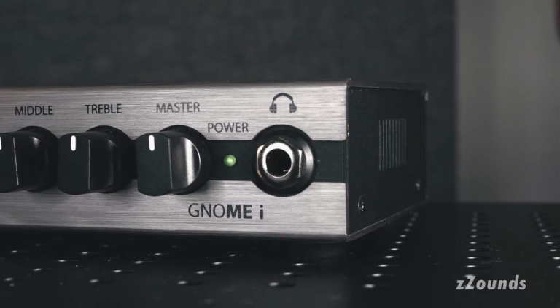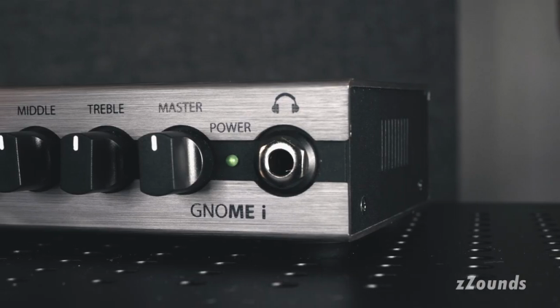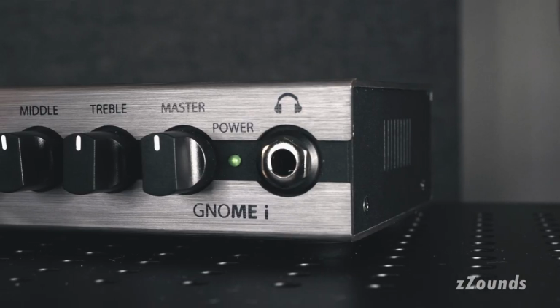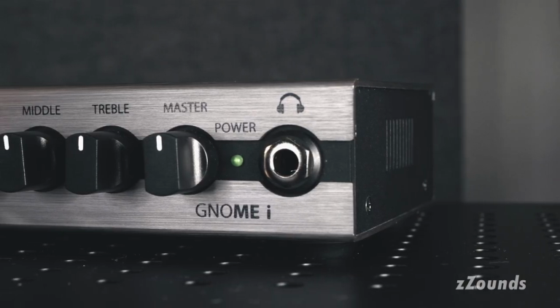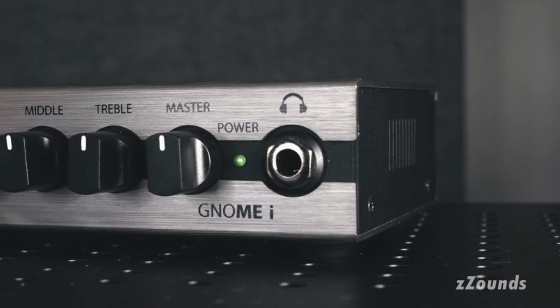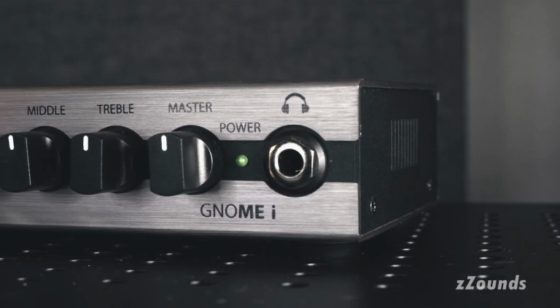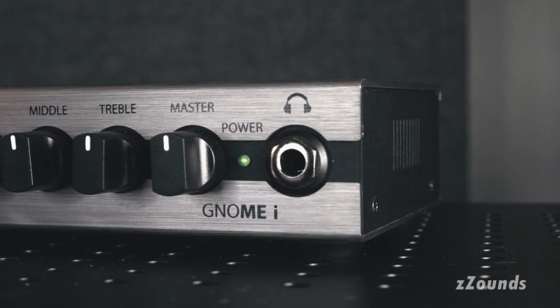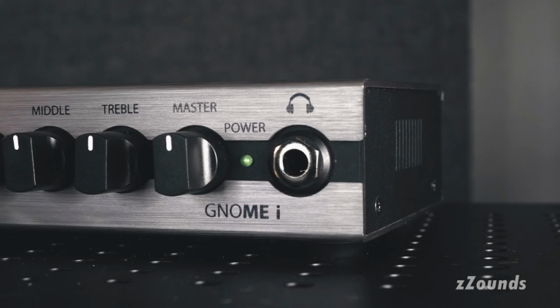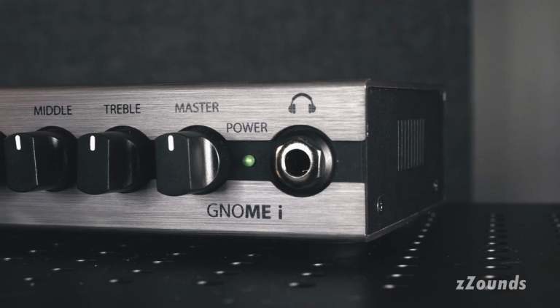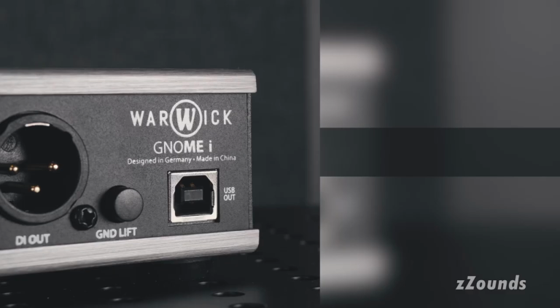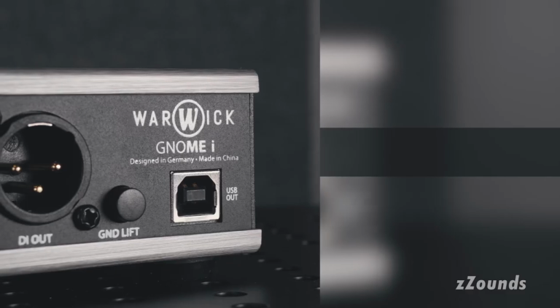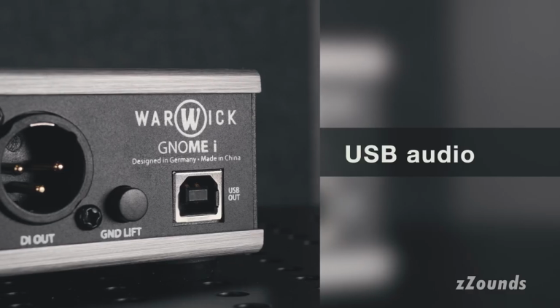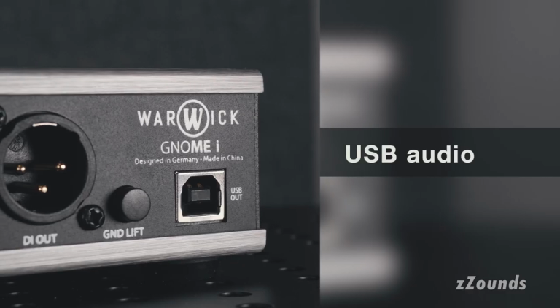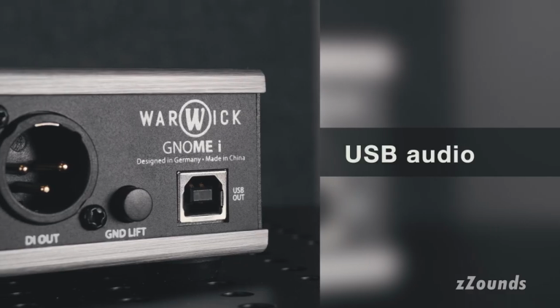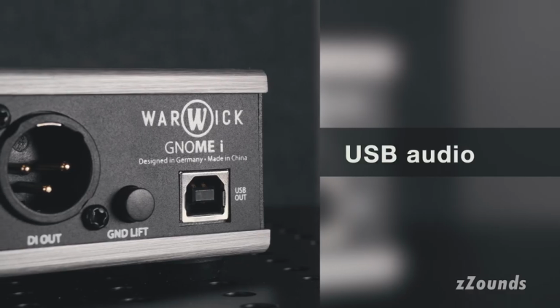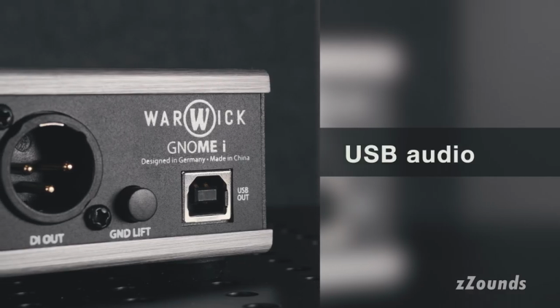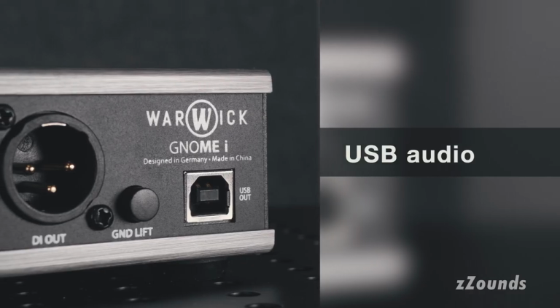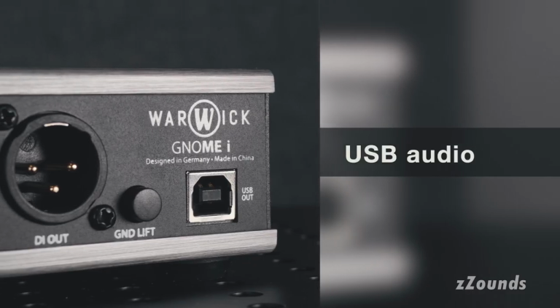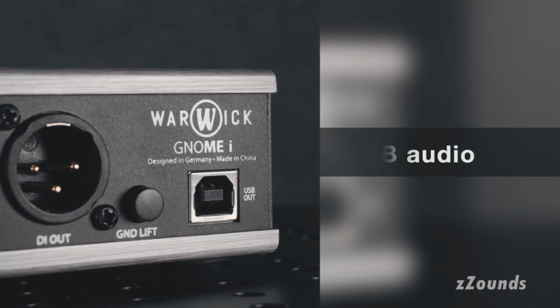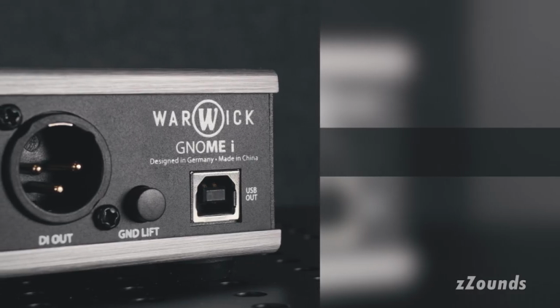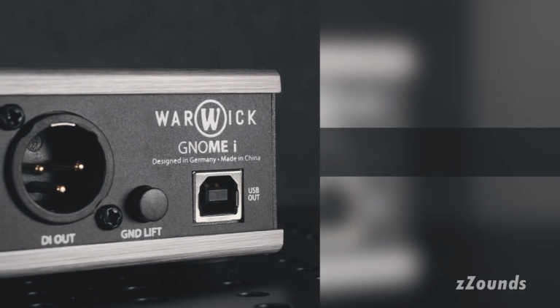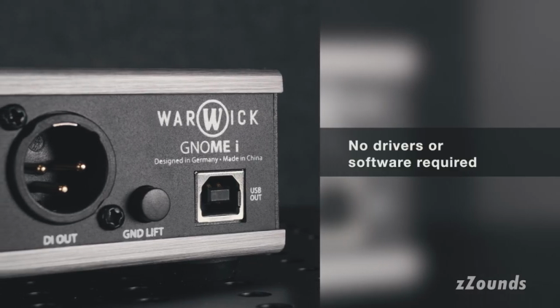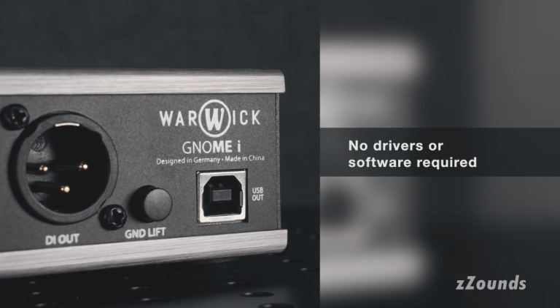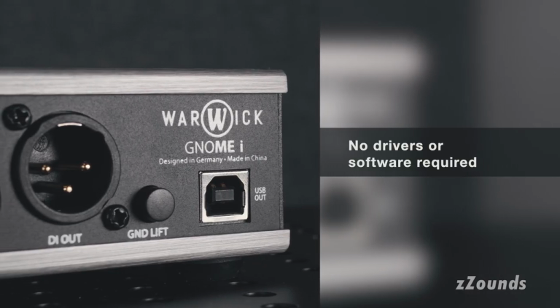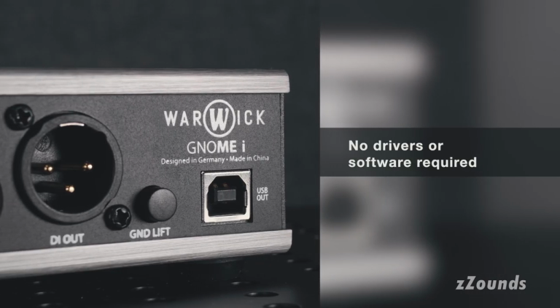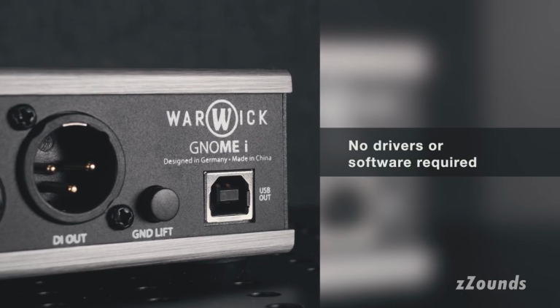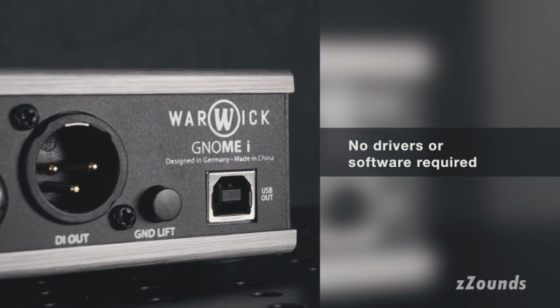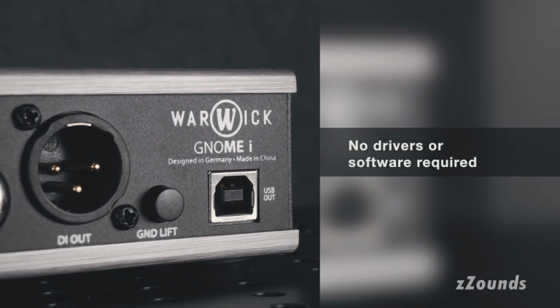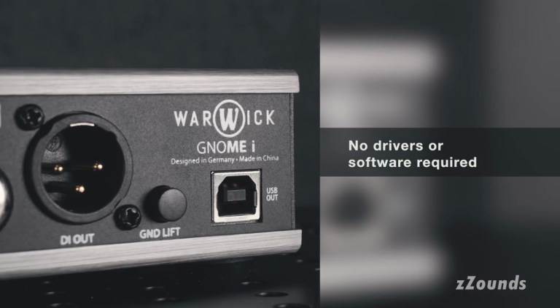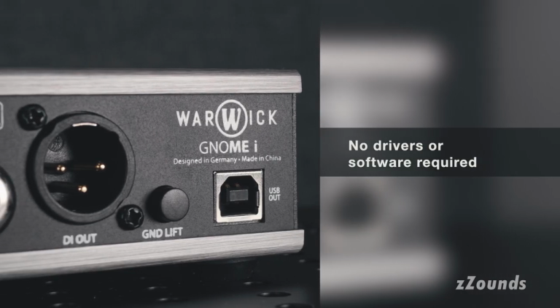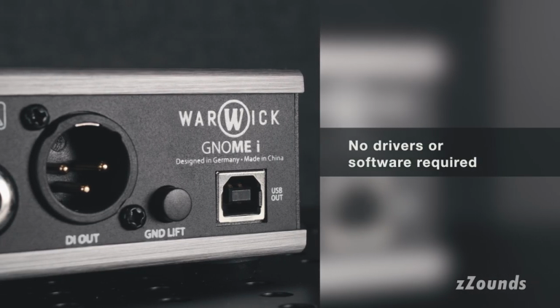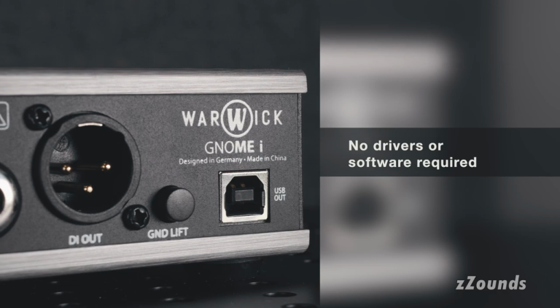The GNOME-E version adds a USB audio interface too, with no driver or special software required for operation.